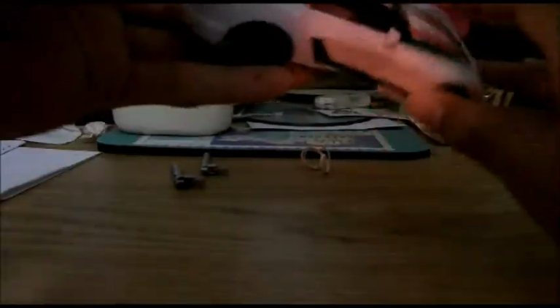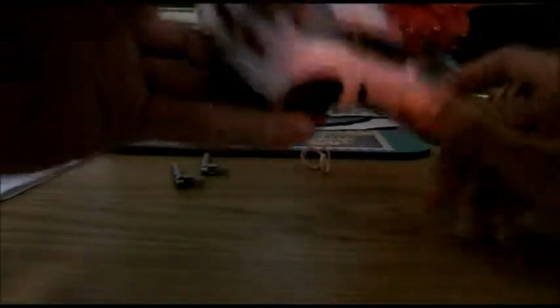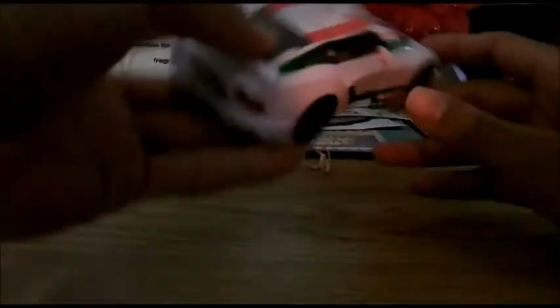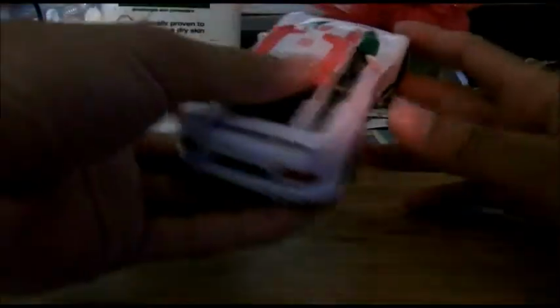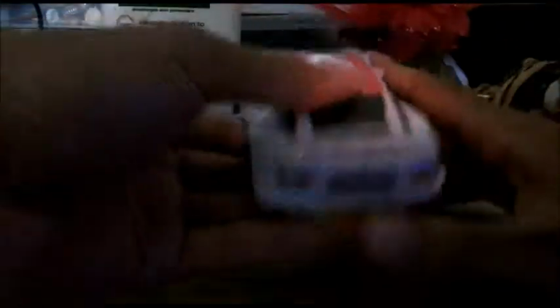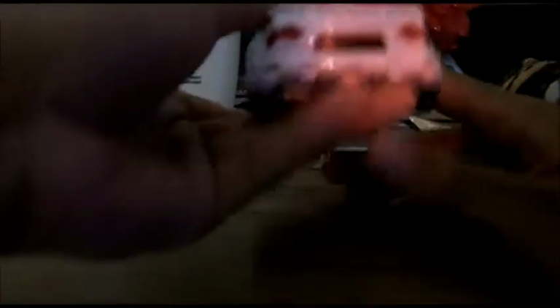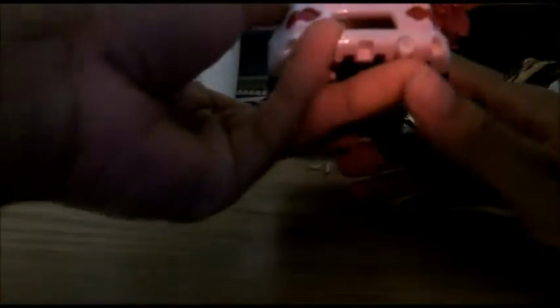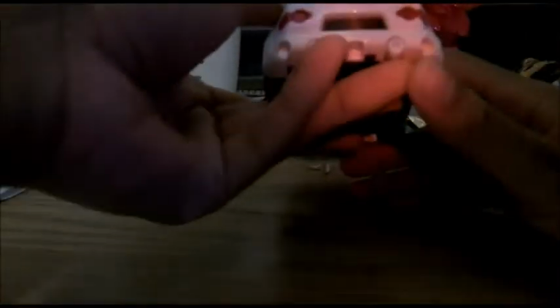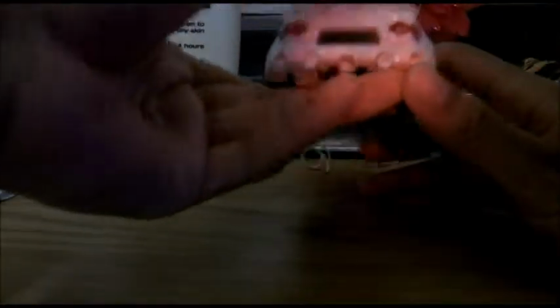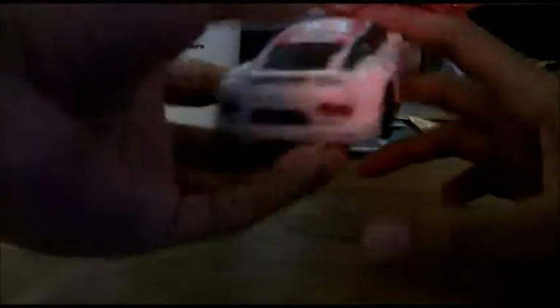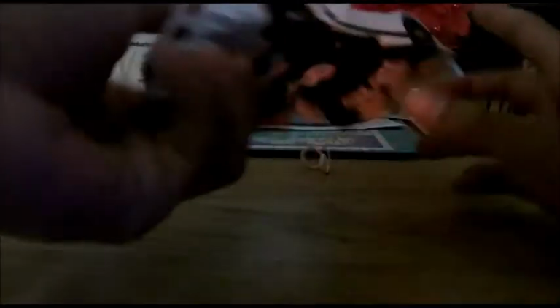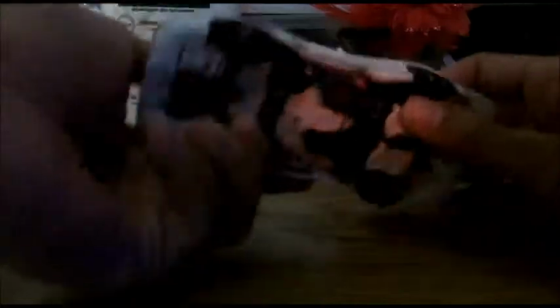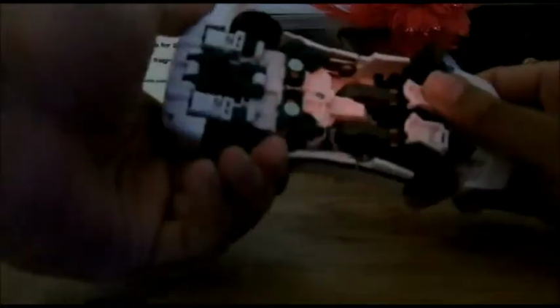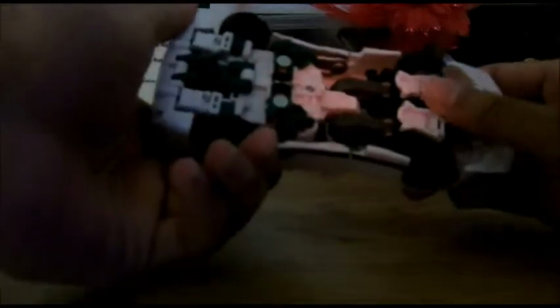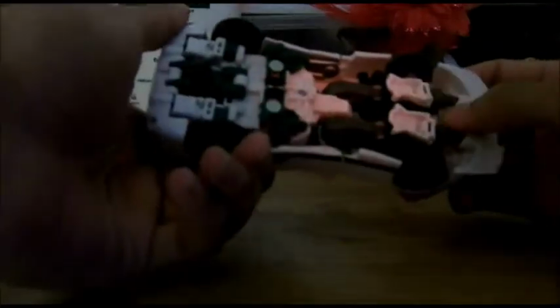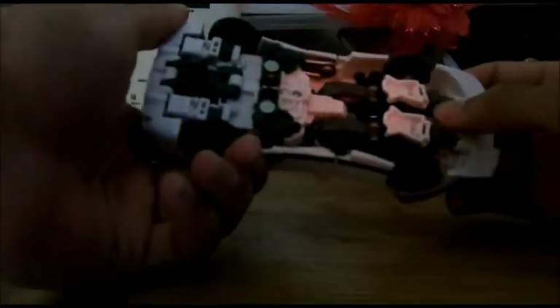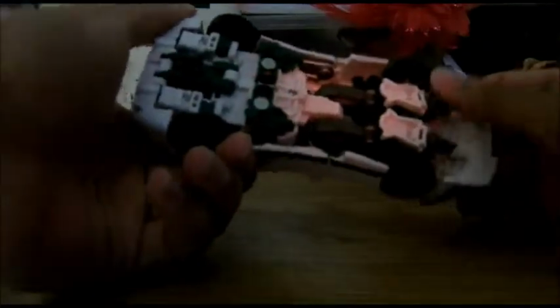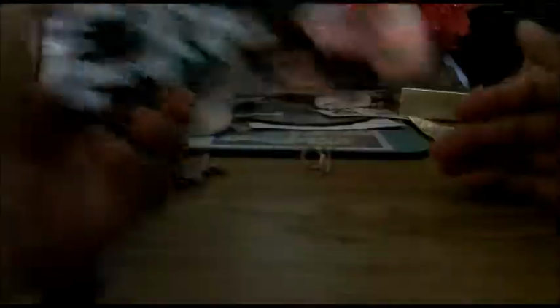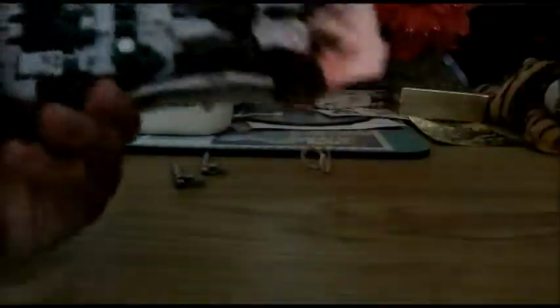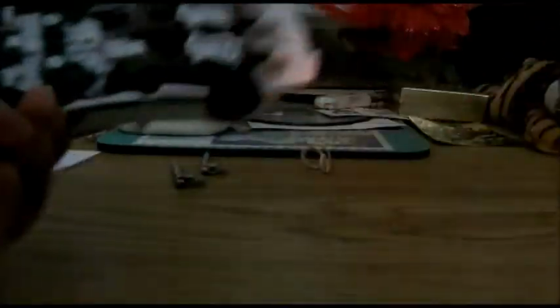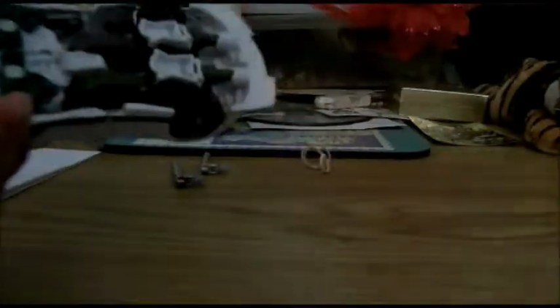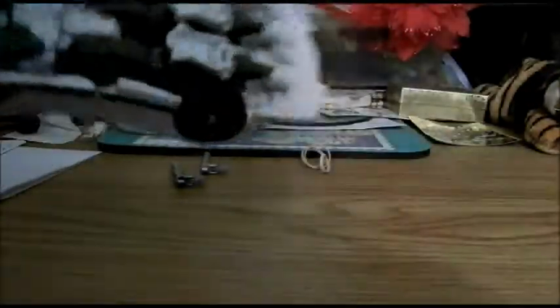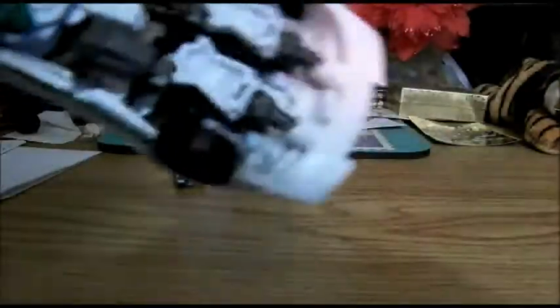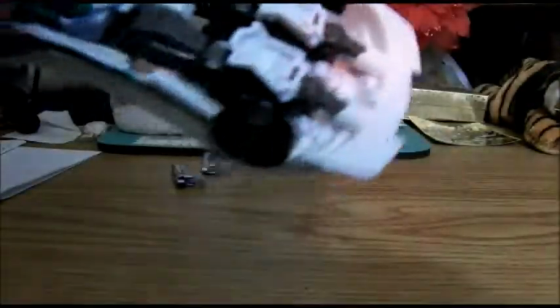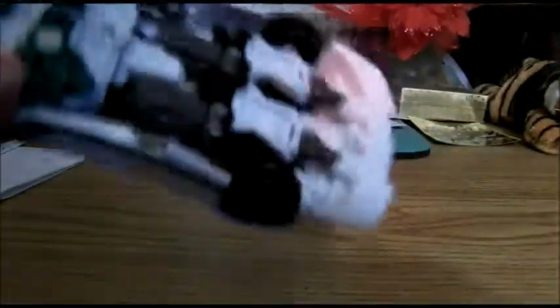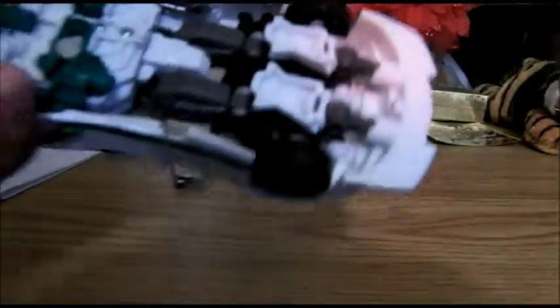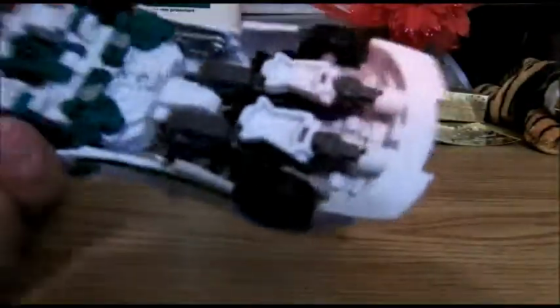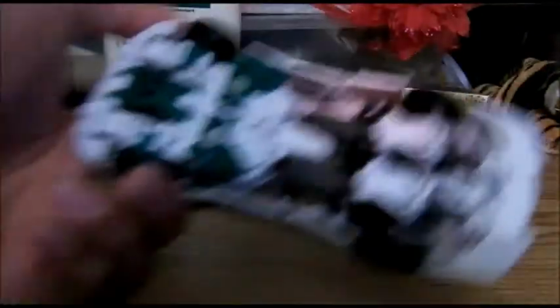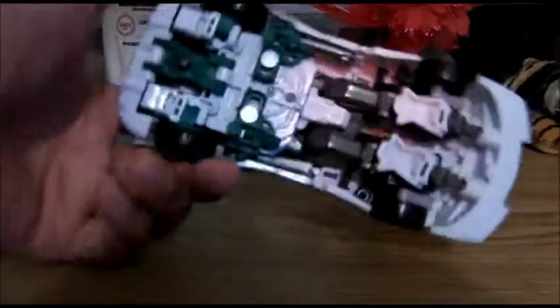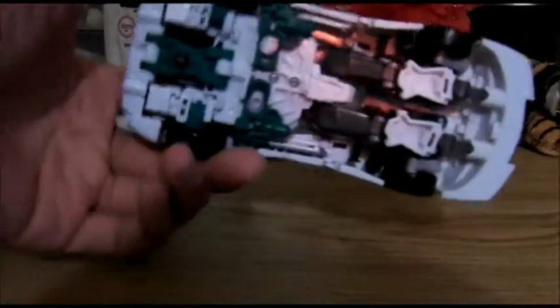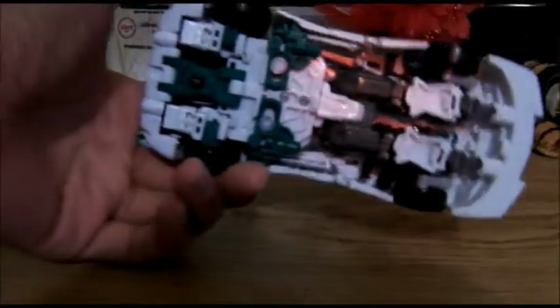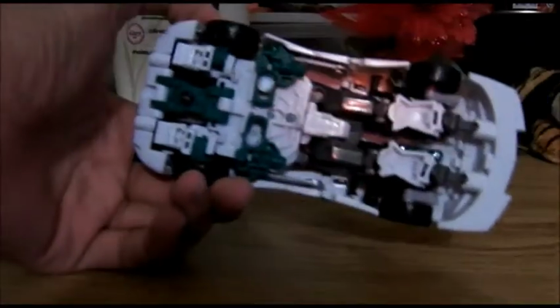So here we have the back and the underside. Let's get started transforming this guy.